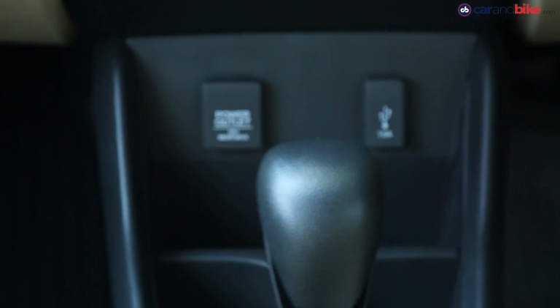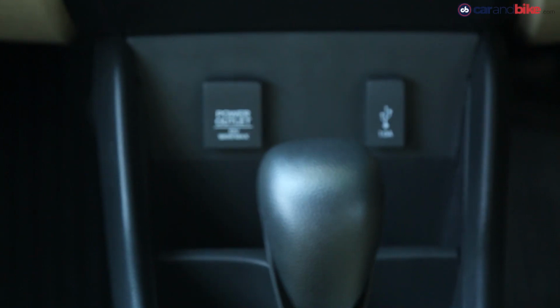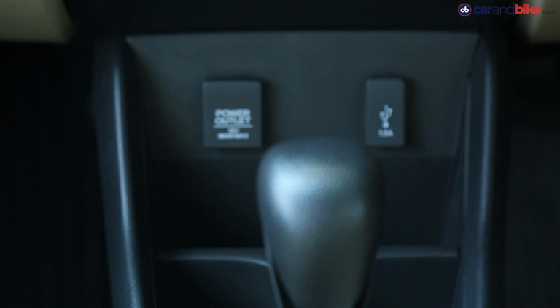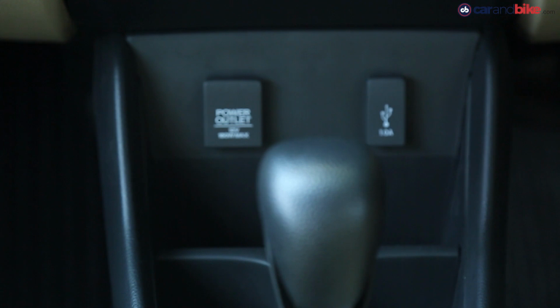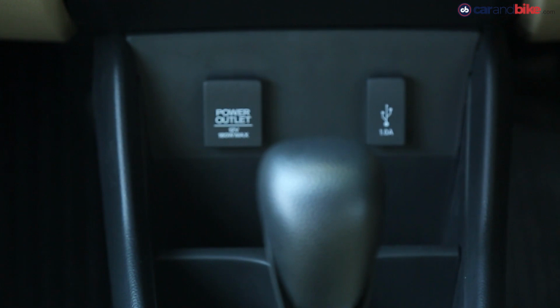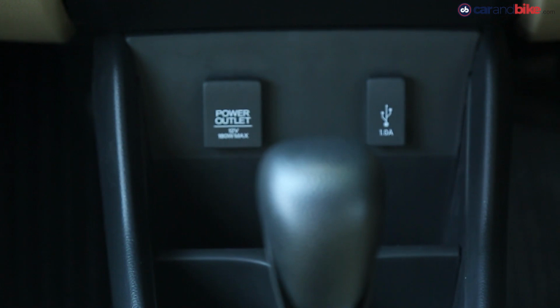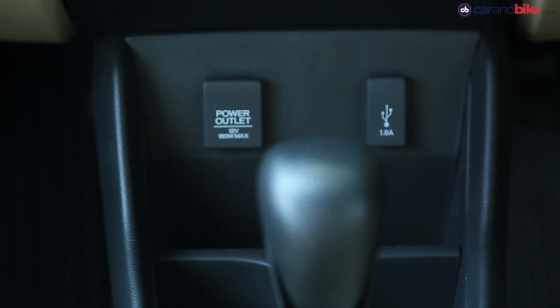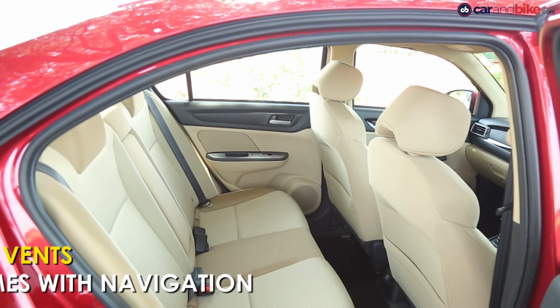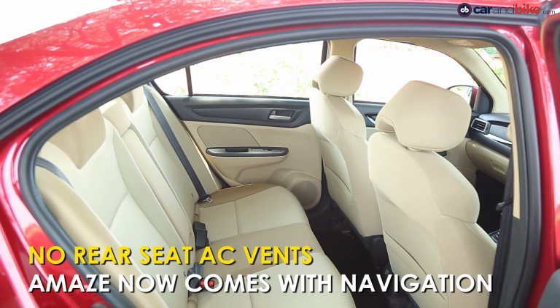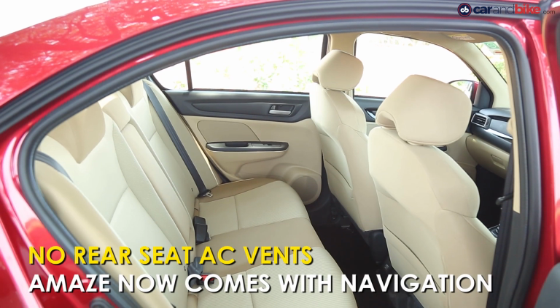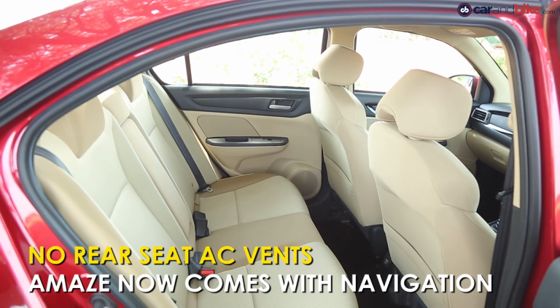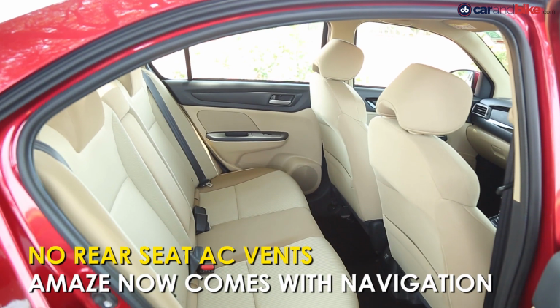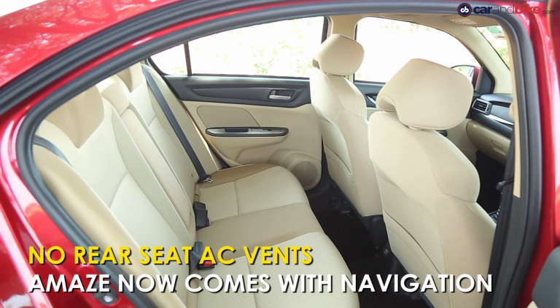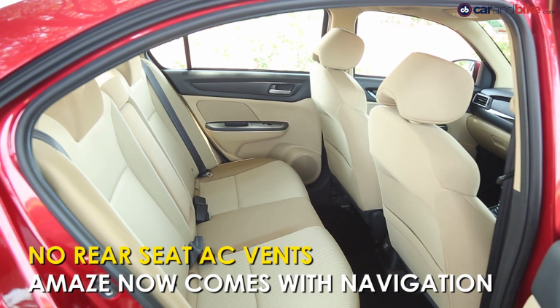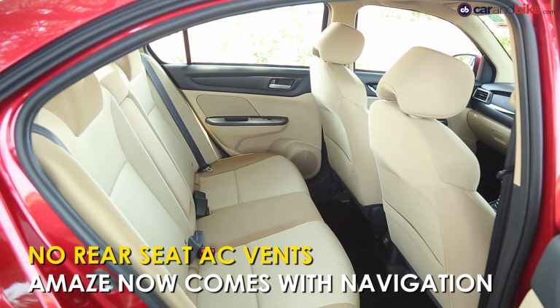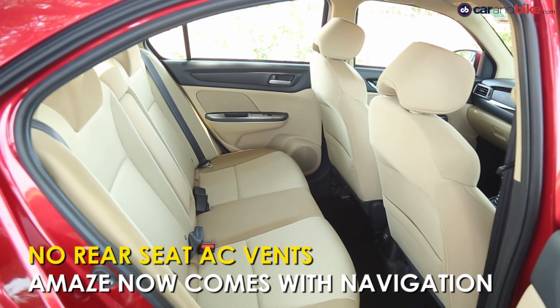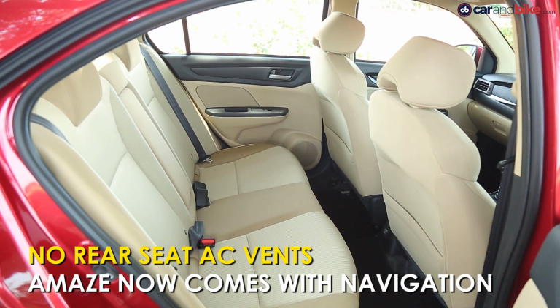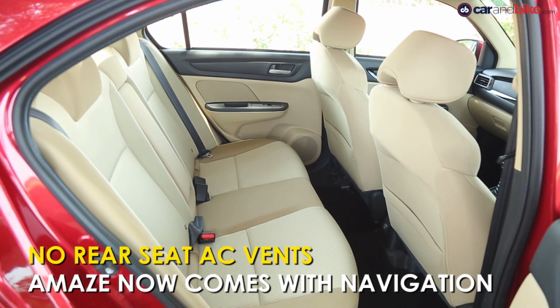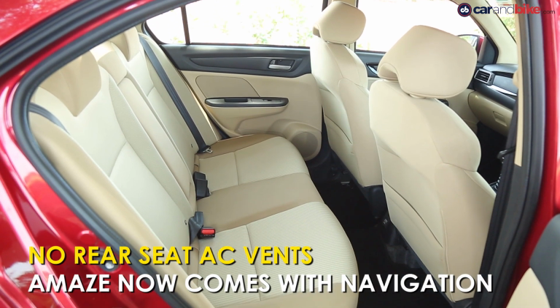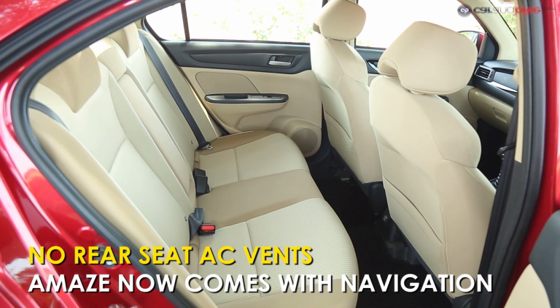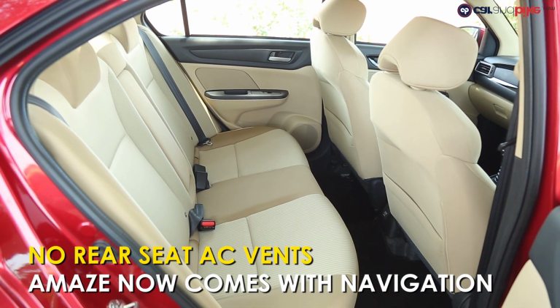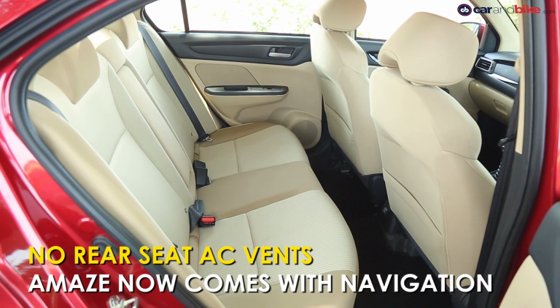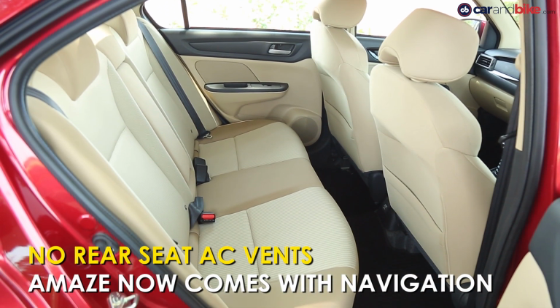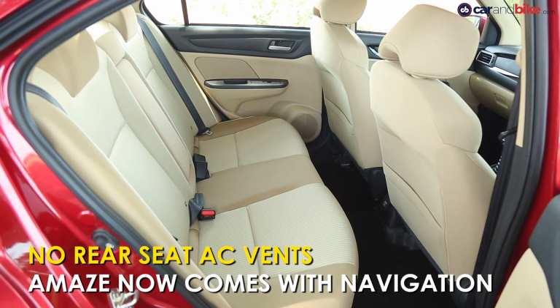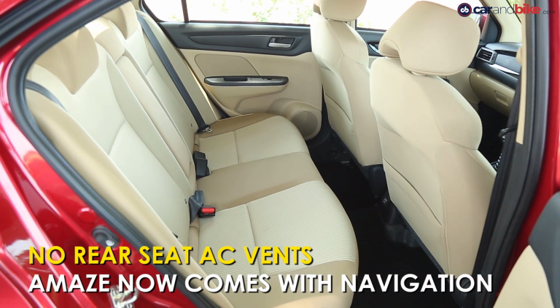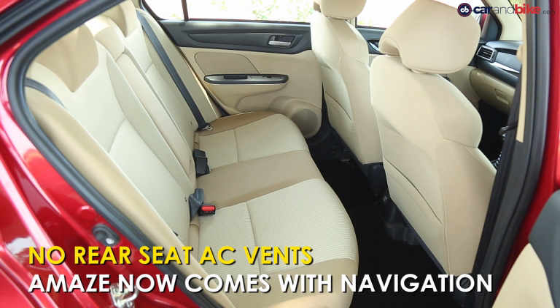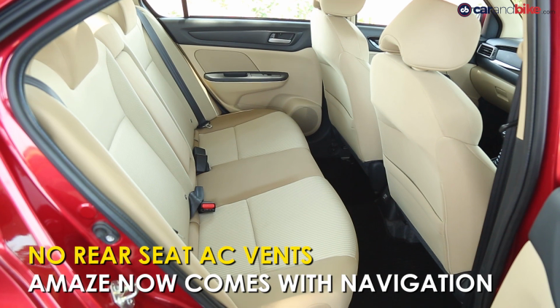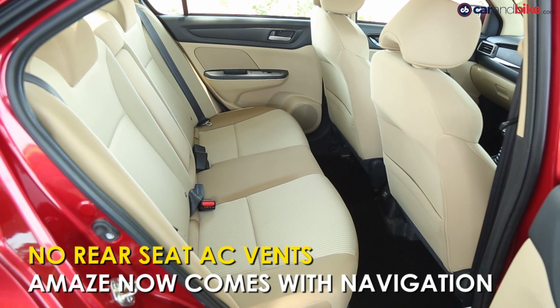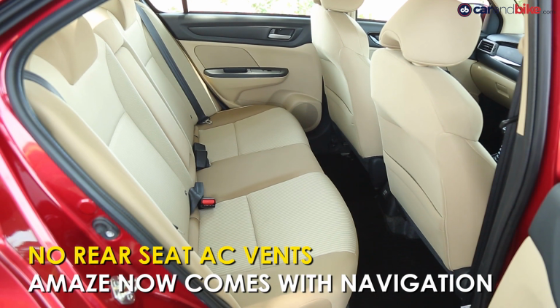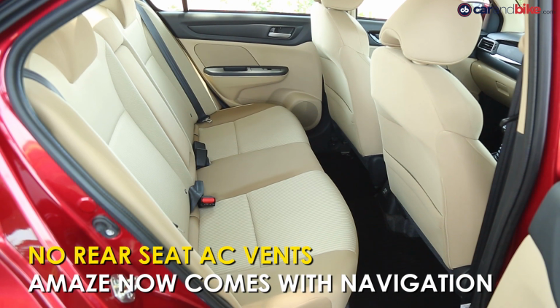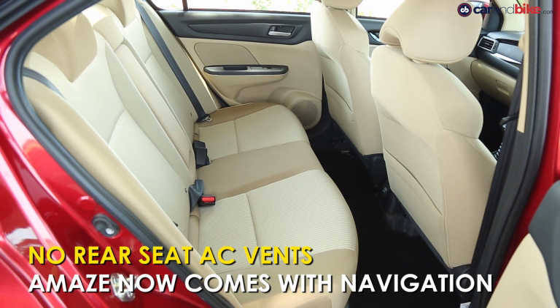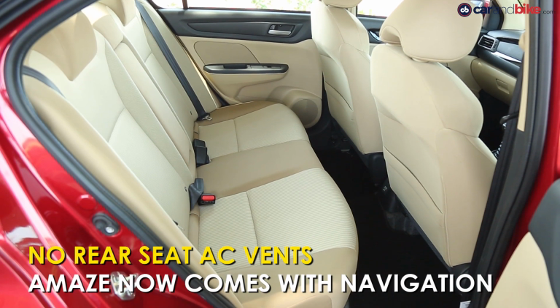The inside has been completely refurbished with a black and beige theme, going well with the premium look Honda wanted for the car. Sadly, these features will be missing in the CVT variant, which gets a basic music system with radio, USB, Bluetooth, and auxiliary input. Another feature absent in the new Amaze is rear AC vents — something future buyers will certainly miss in hot weather.